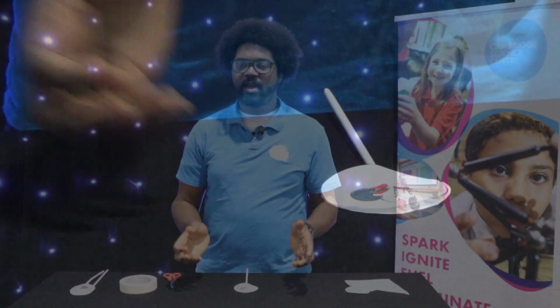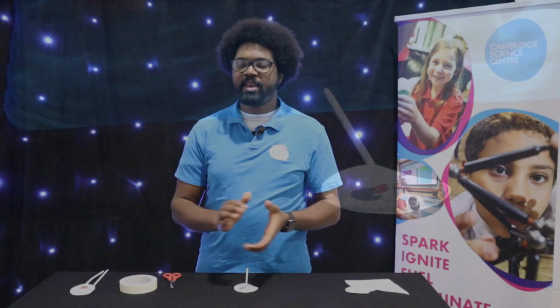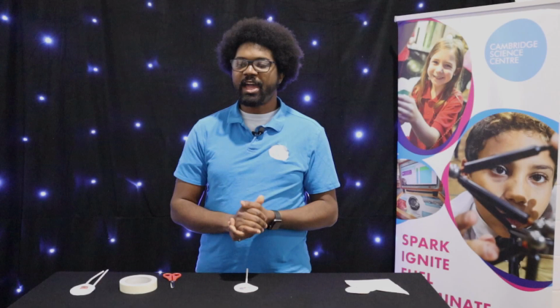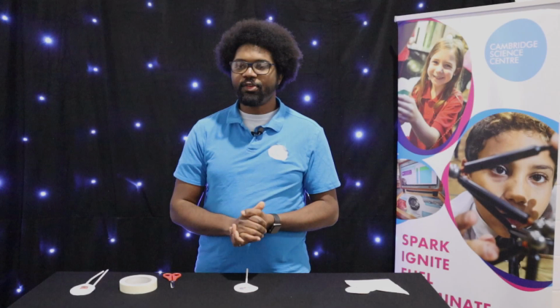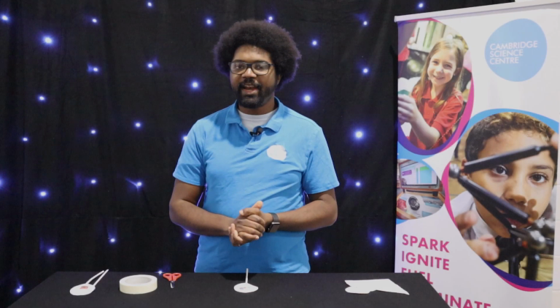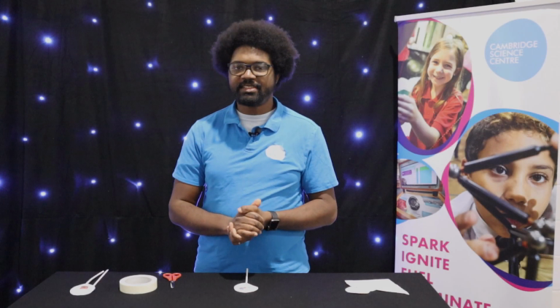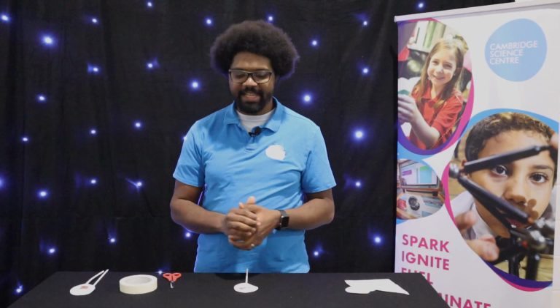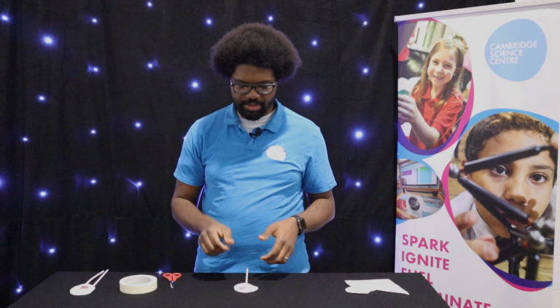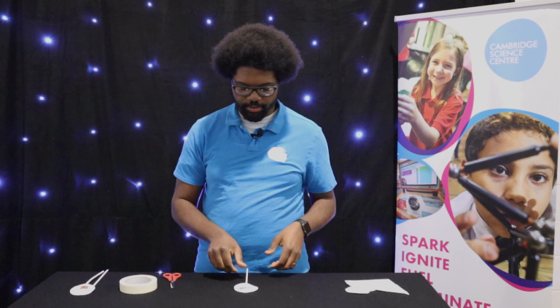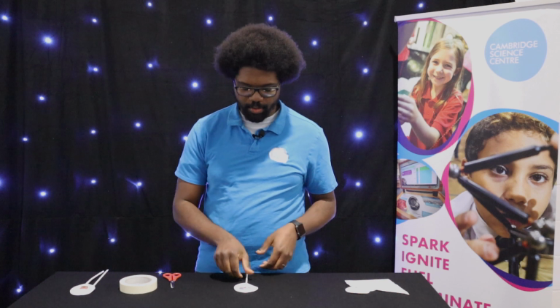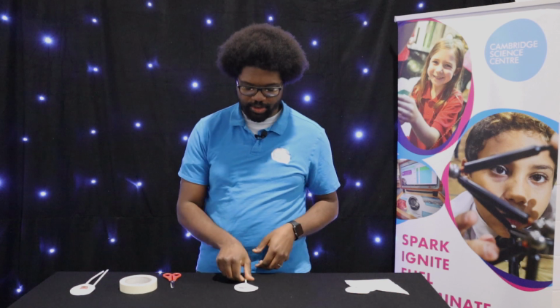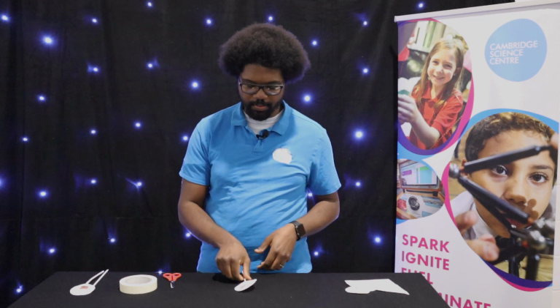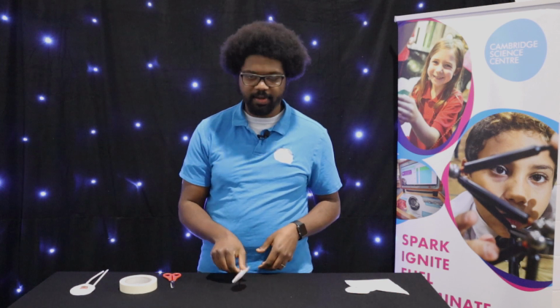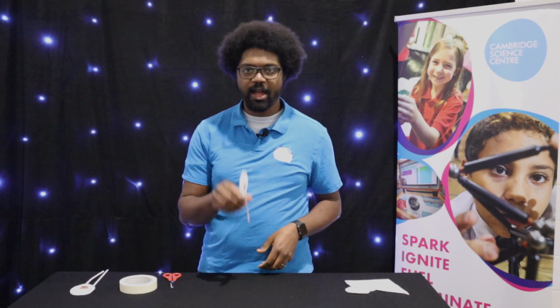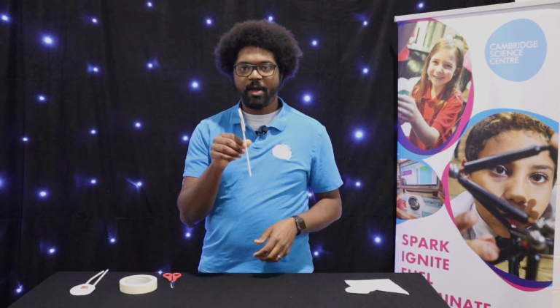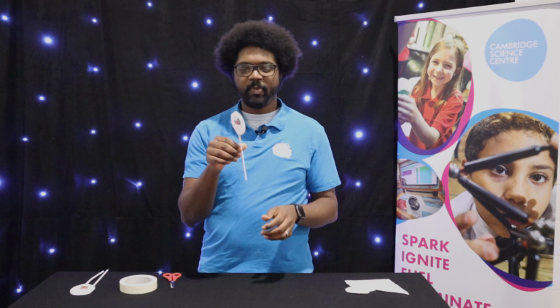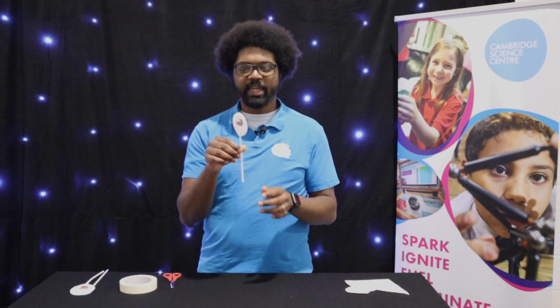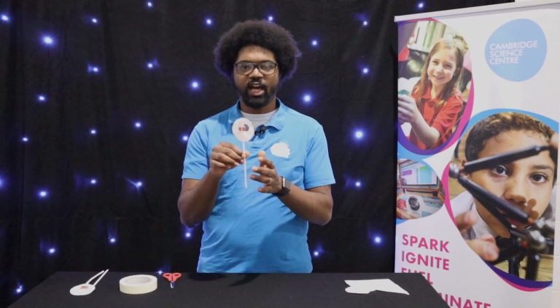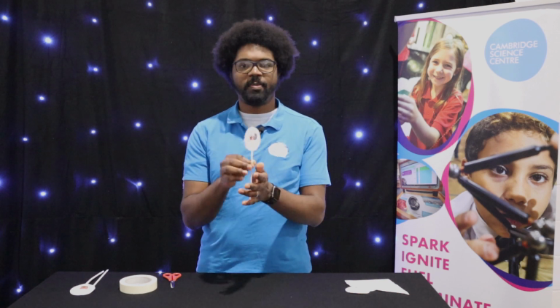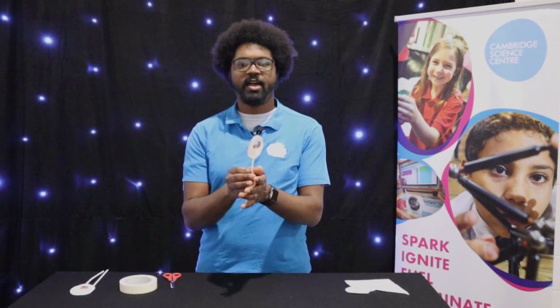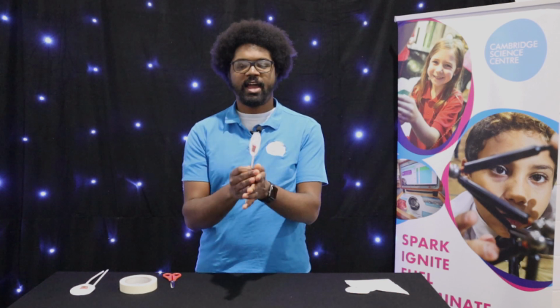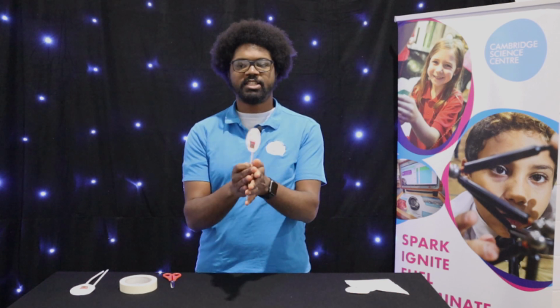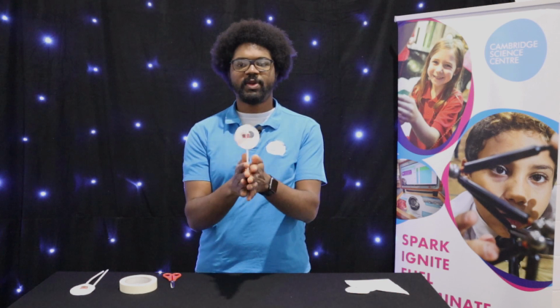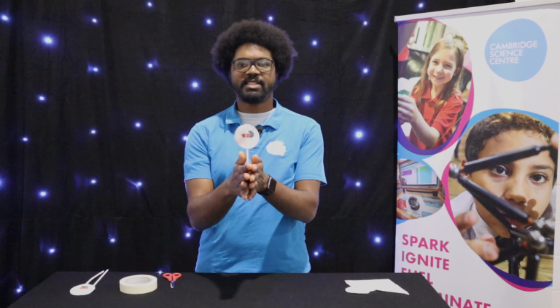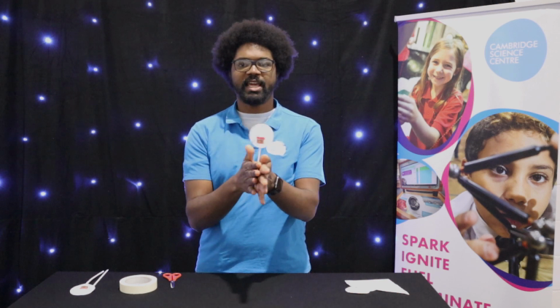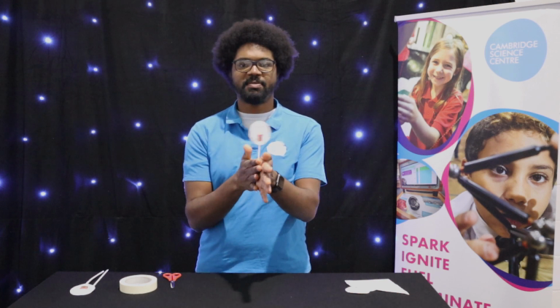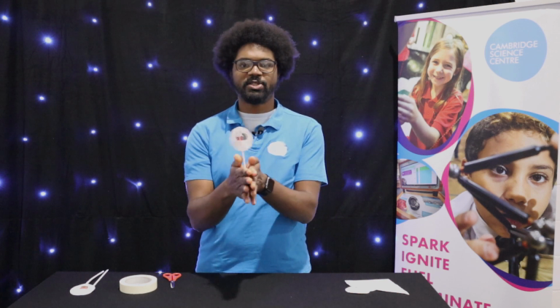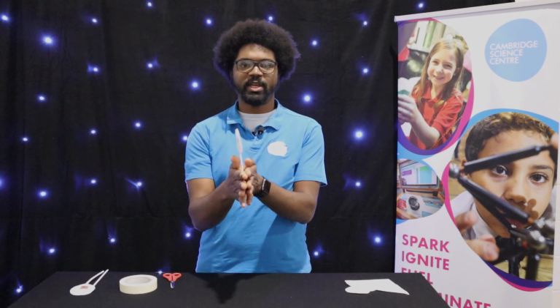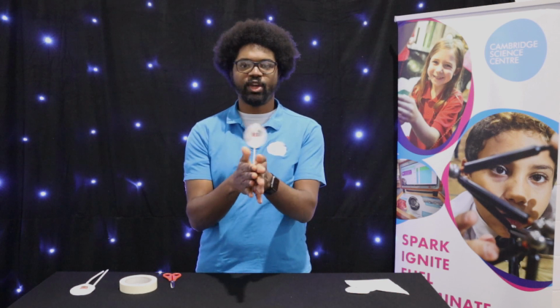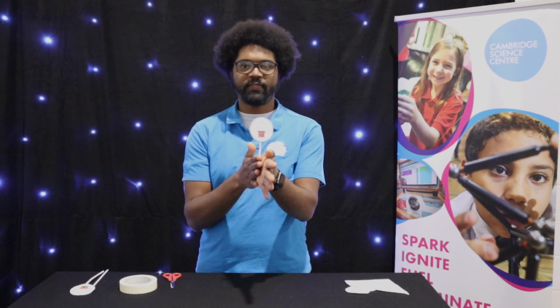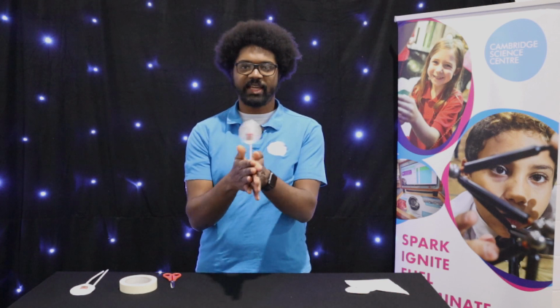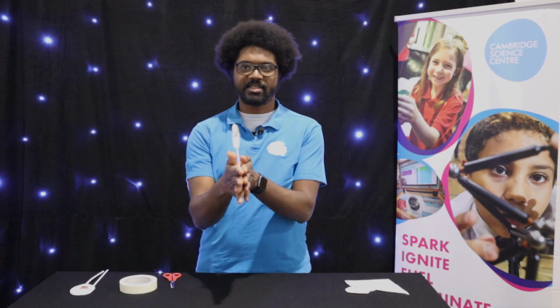Now you are ready to test your thaumatrope, picking it up and twisting it between your fingers.